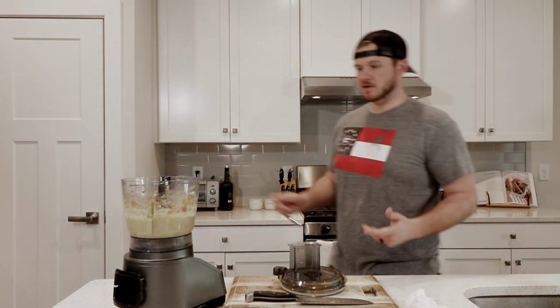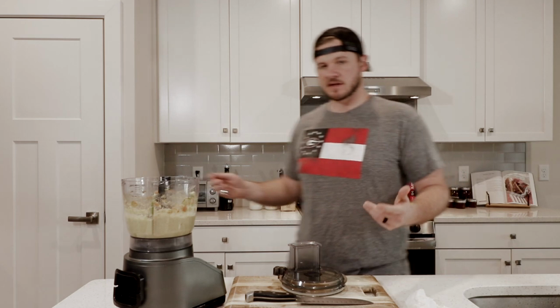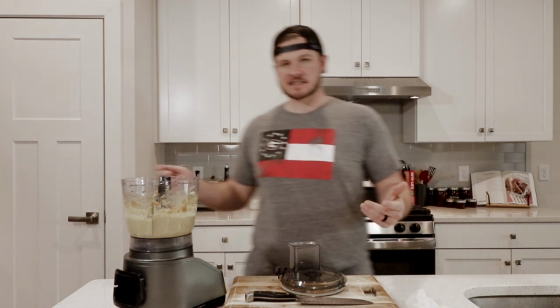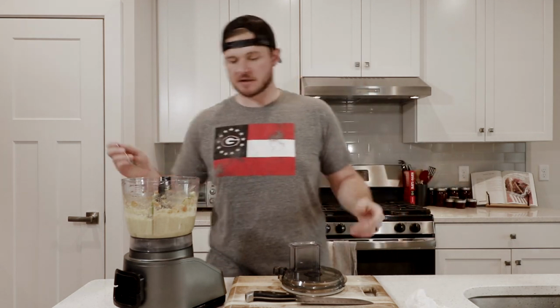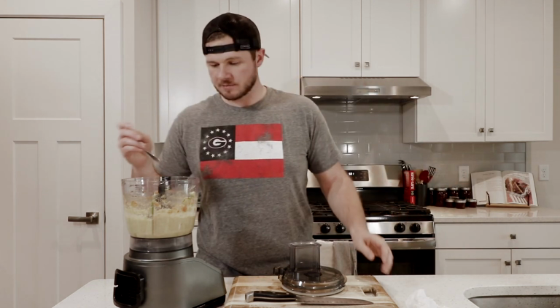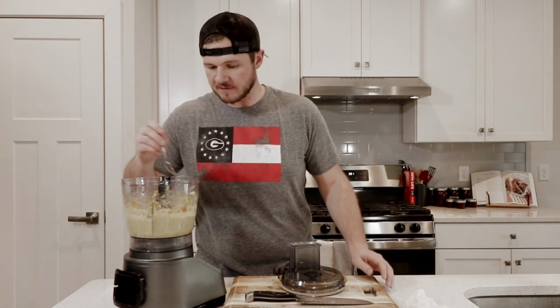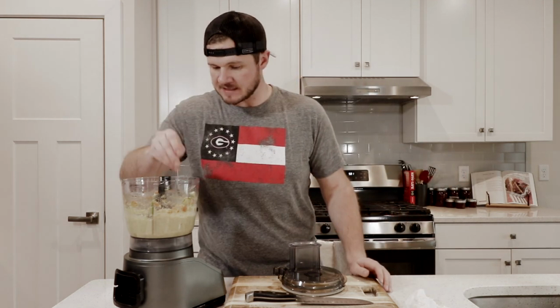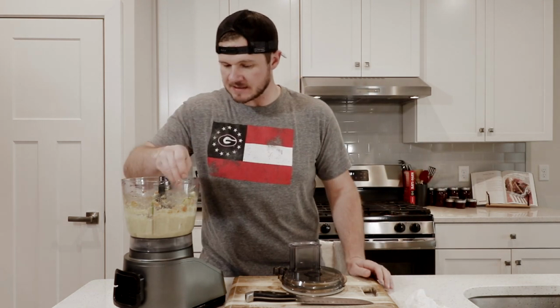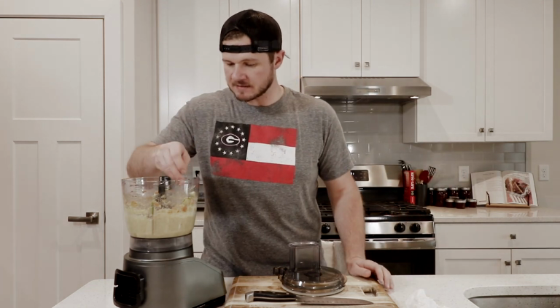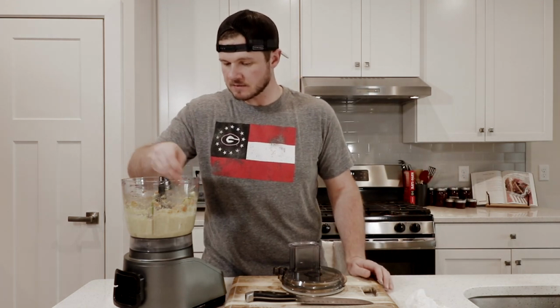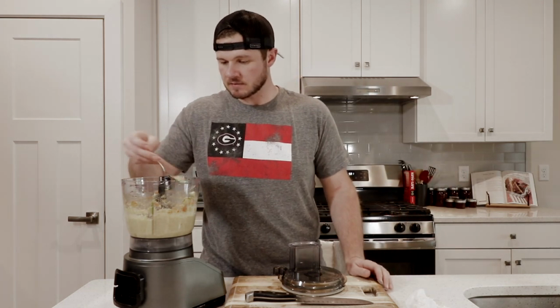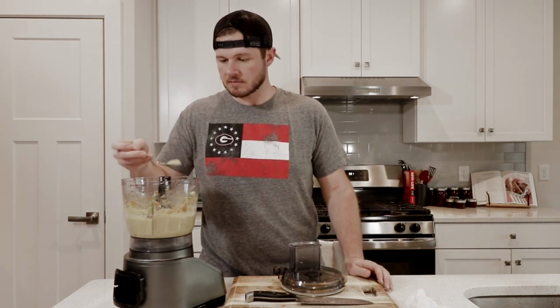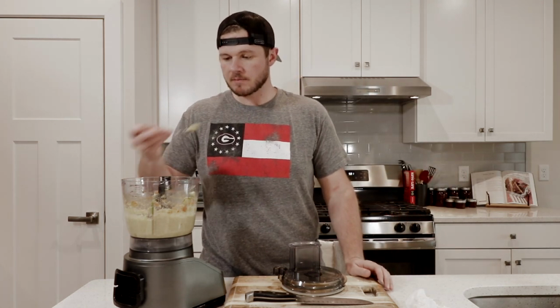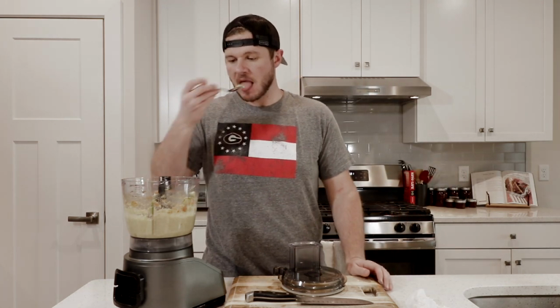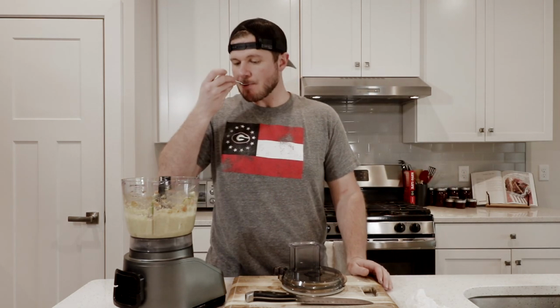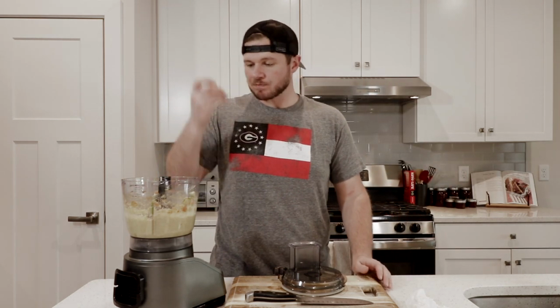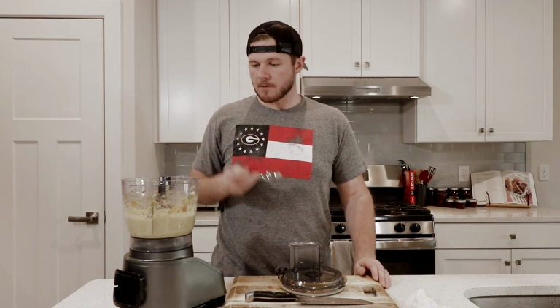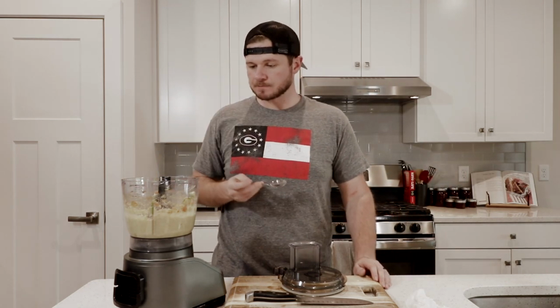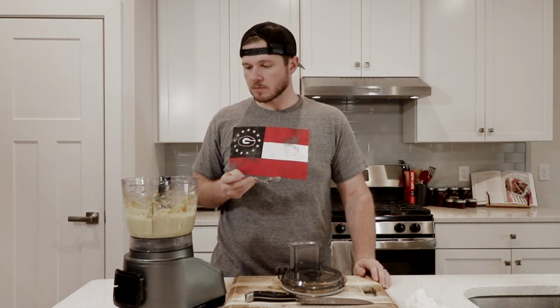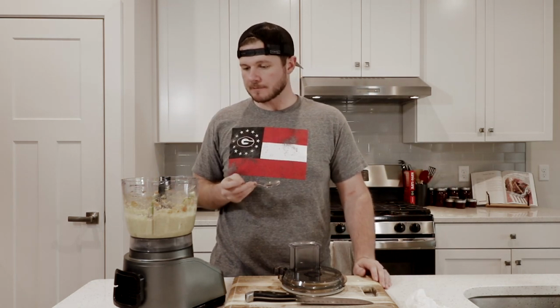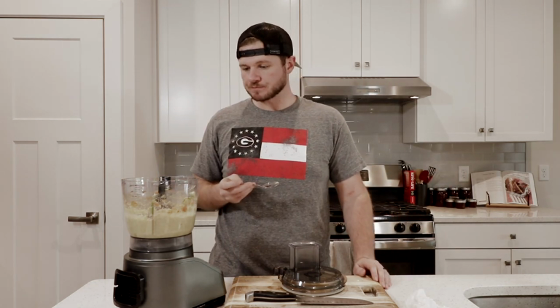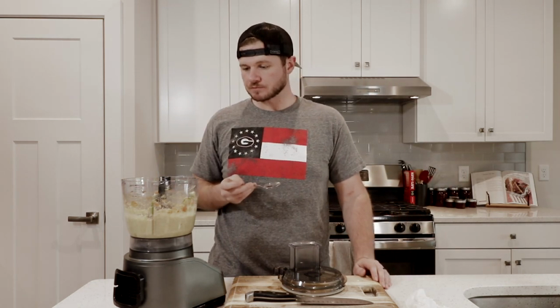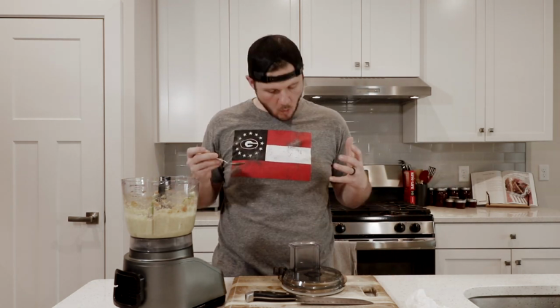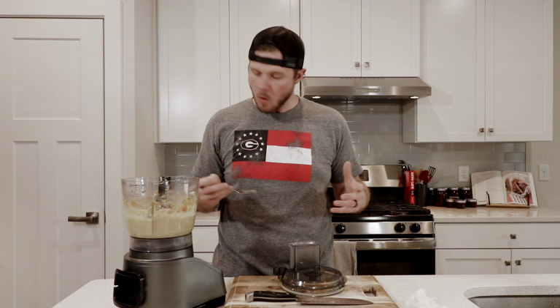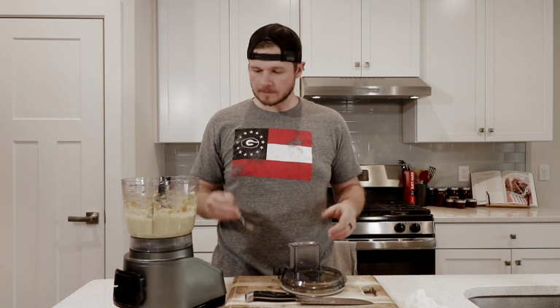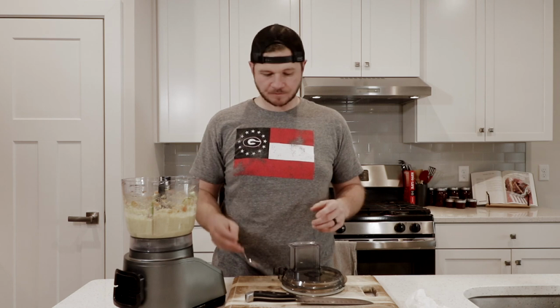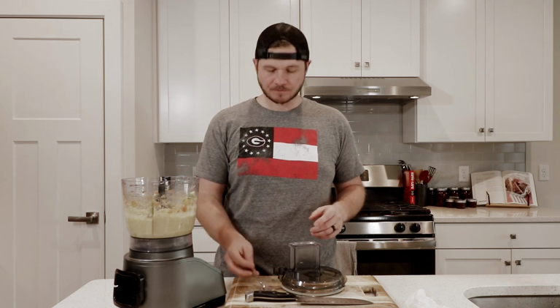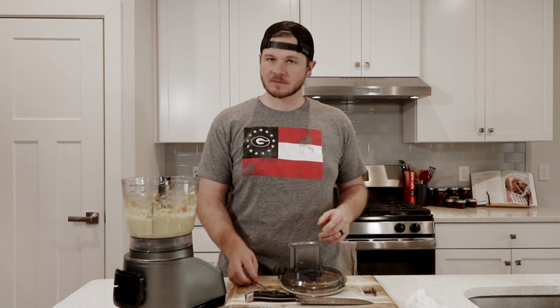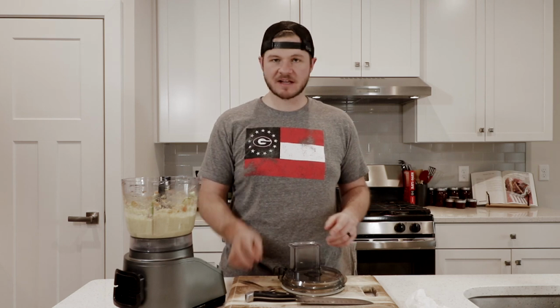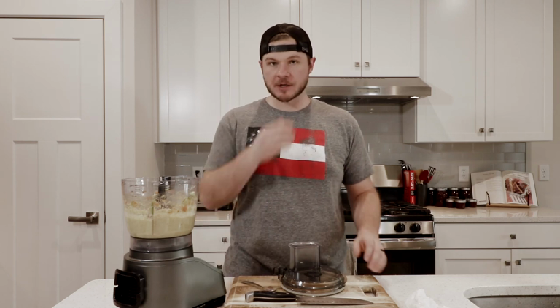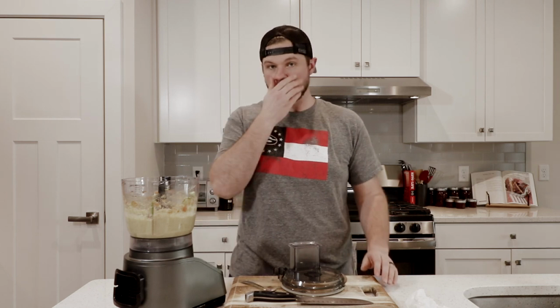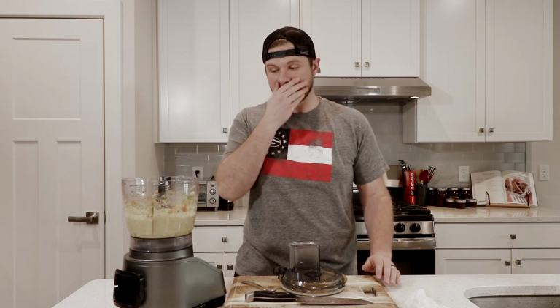Last thing to do — give it a taste. That is good right there.